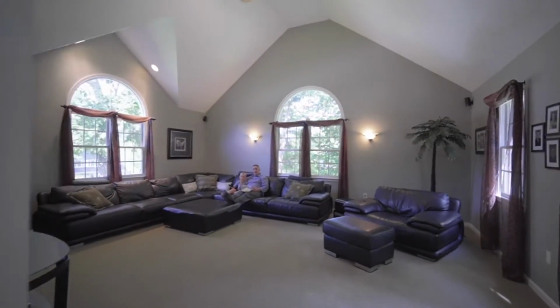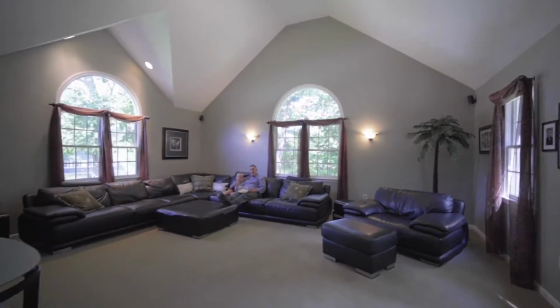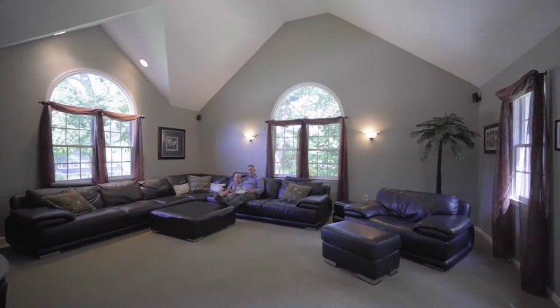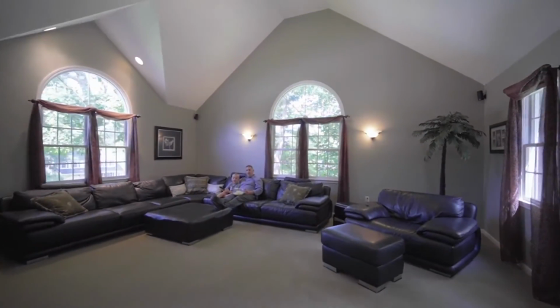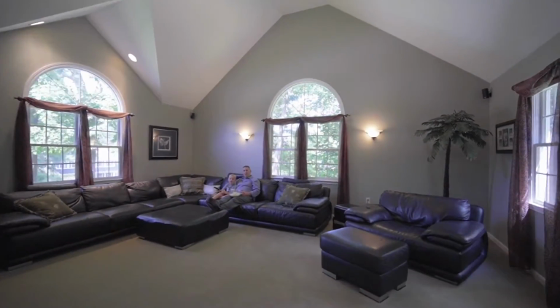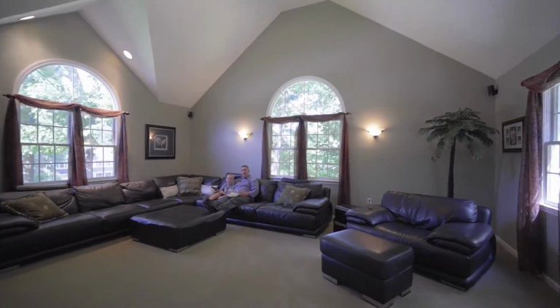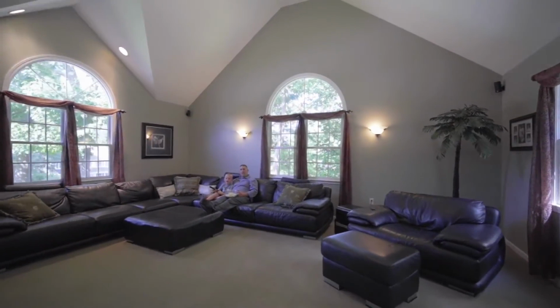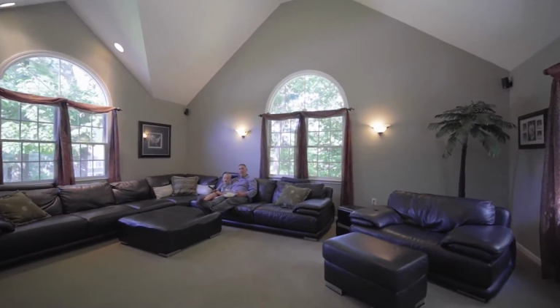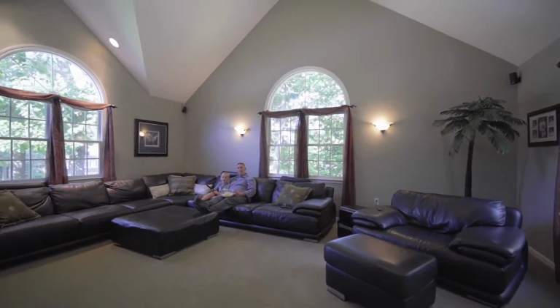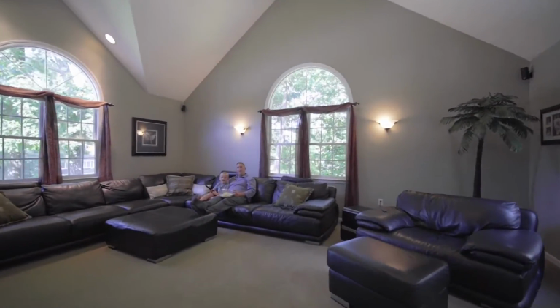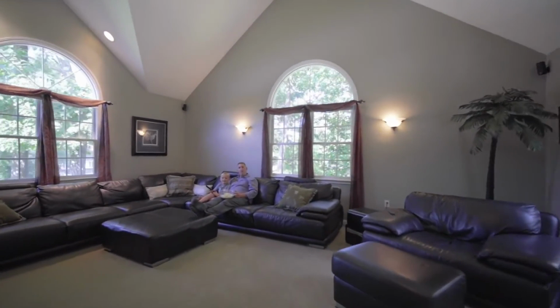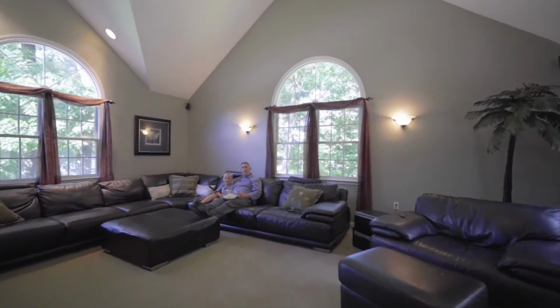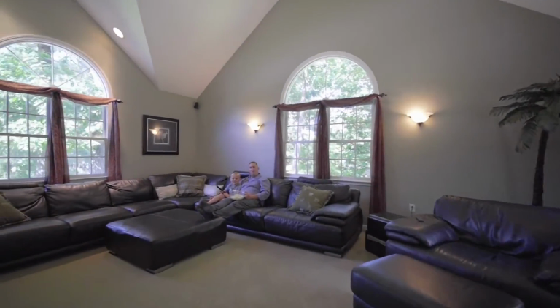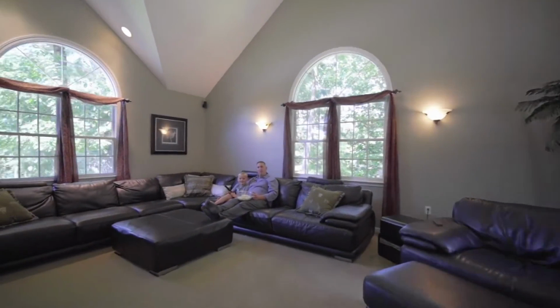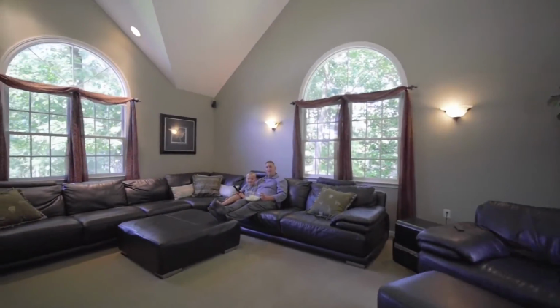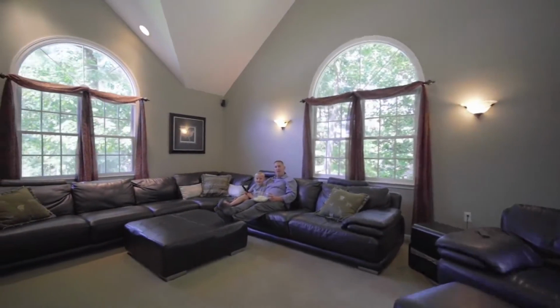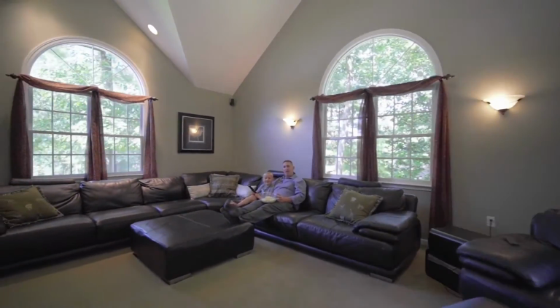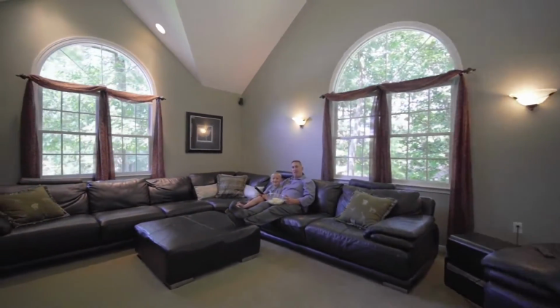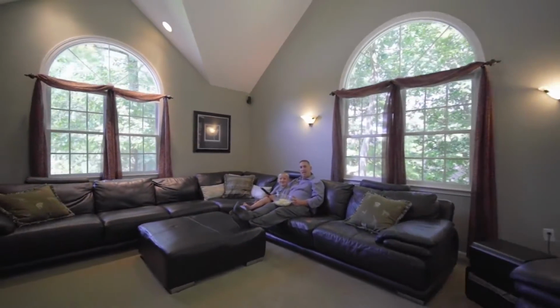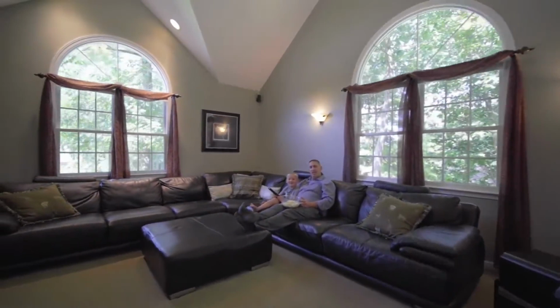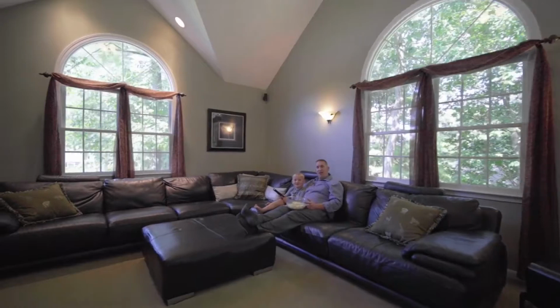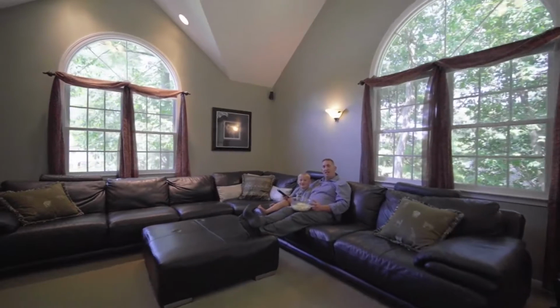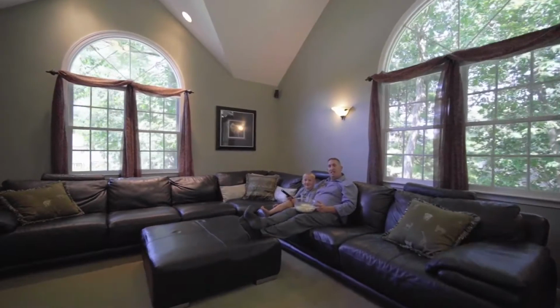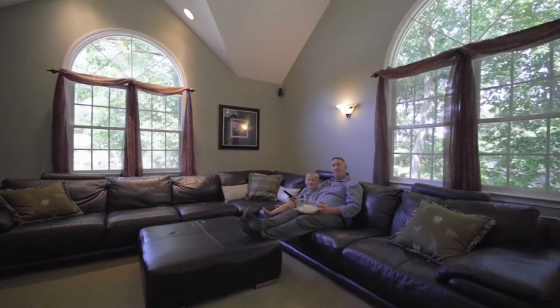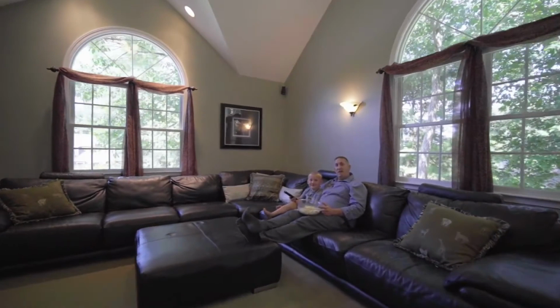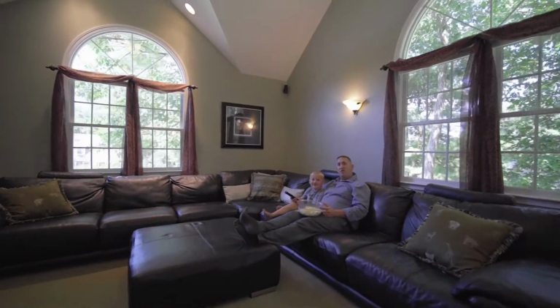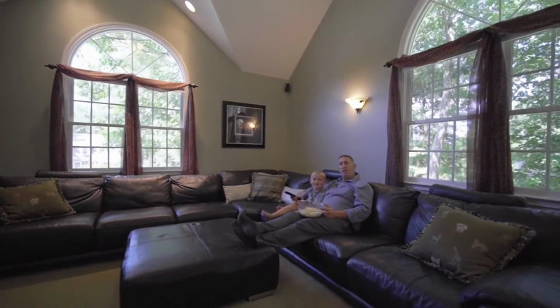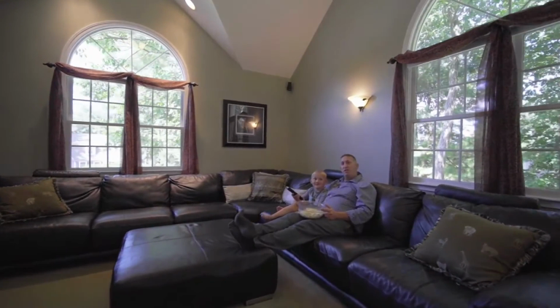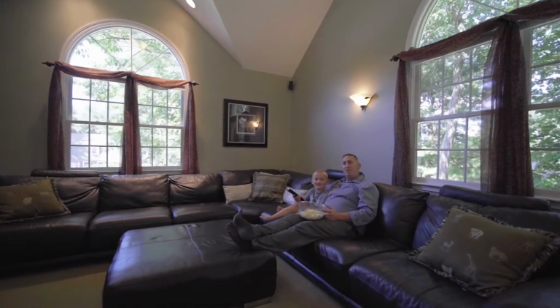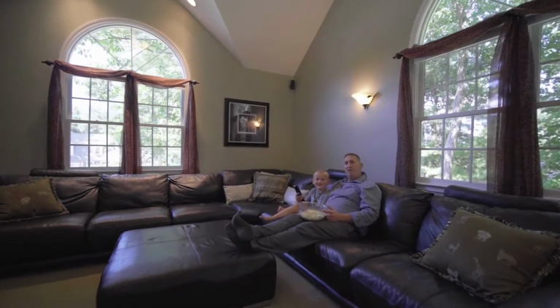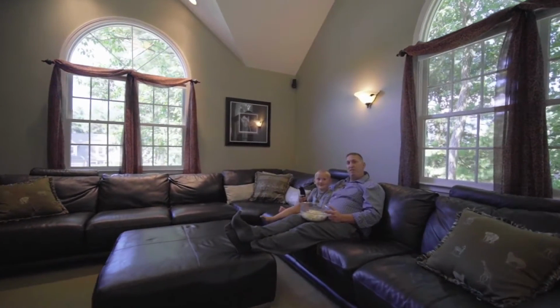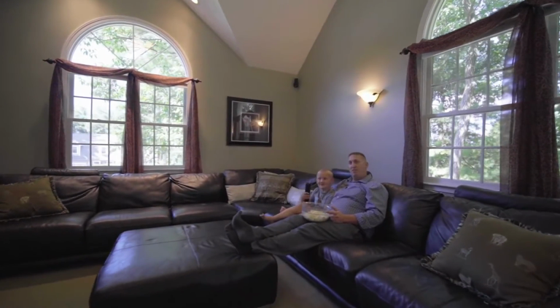Enjoy spending time watching movies with your family in your 18 by 22 family room.